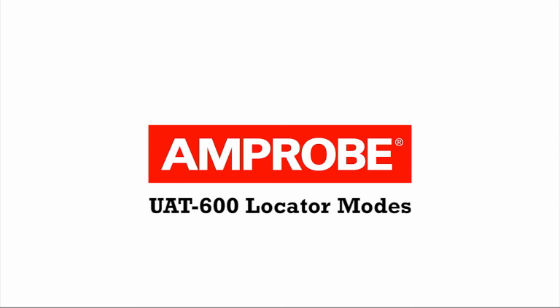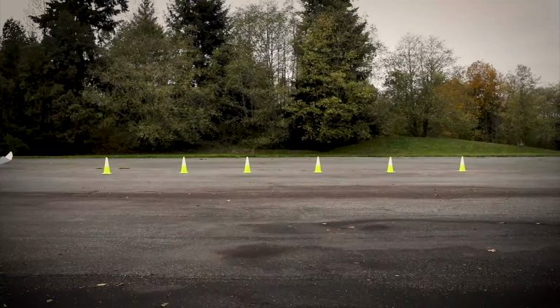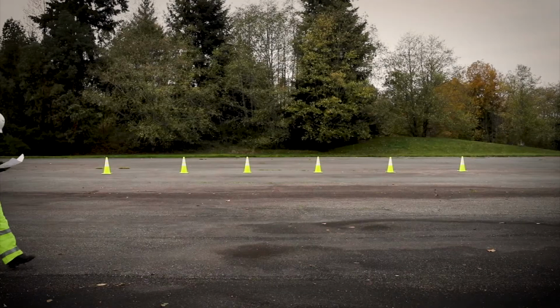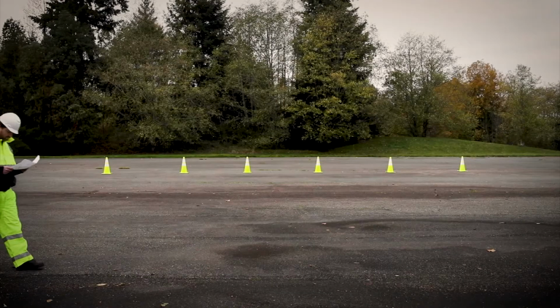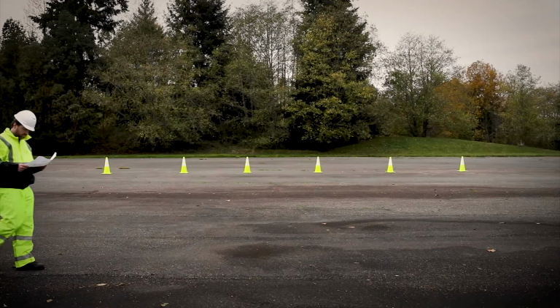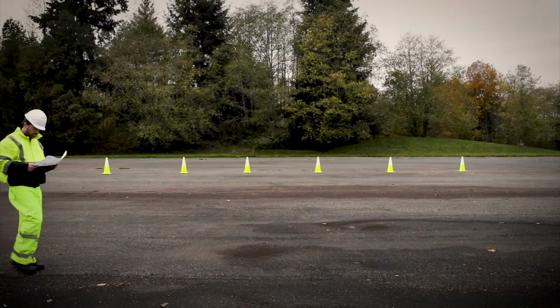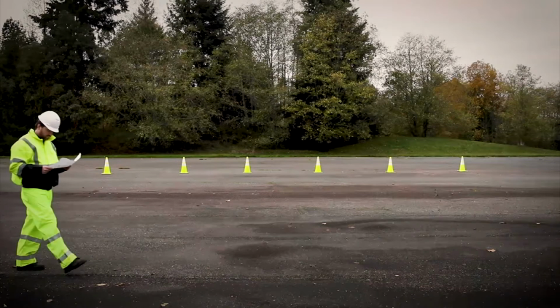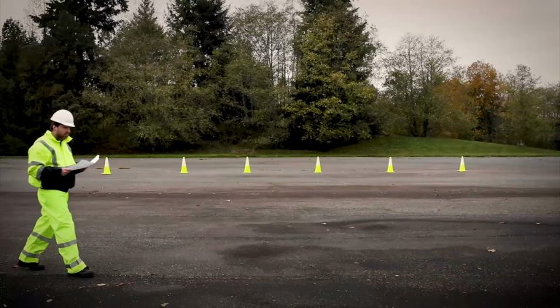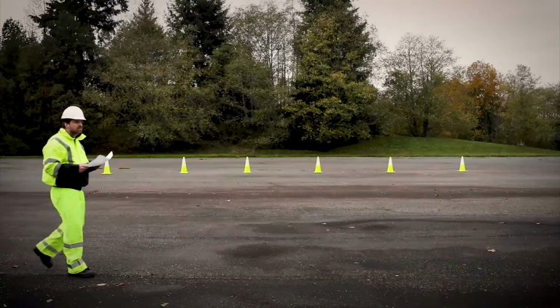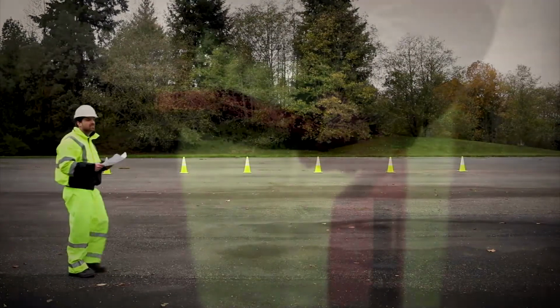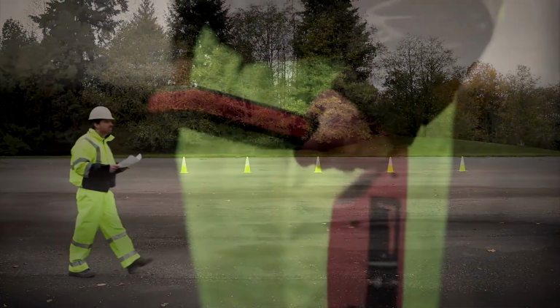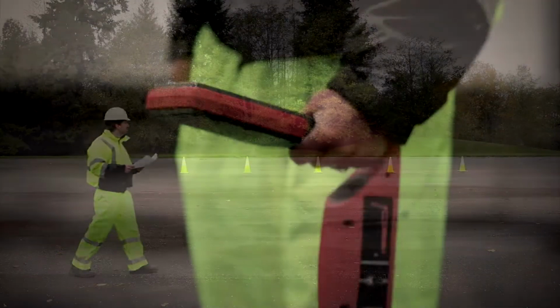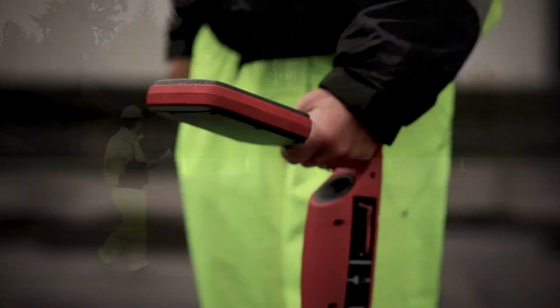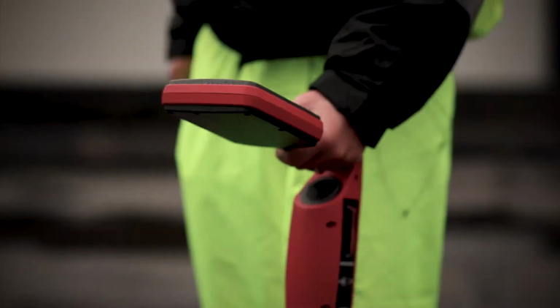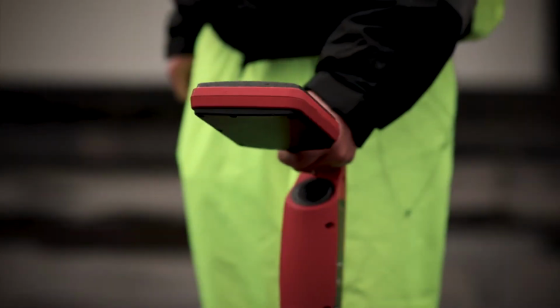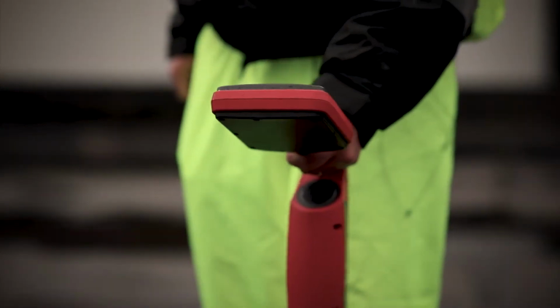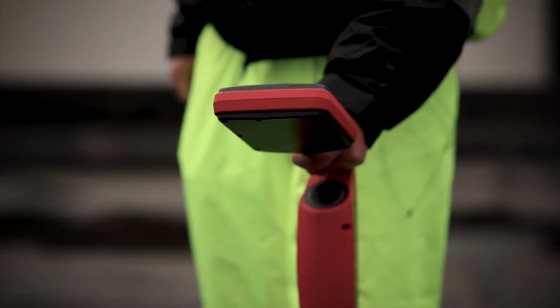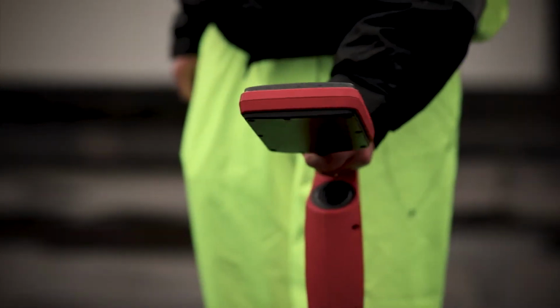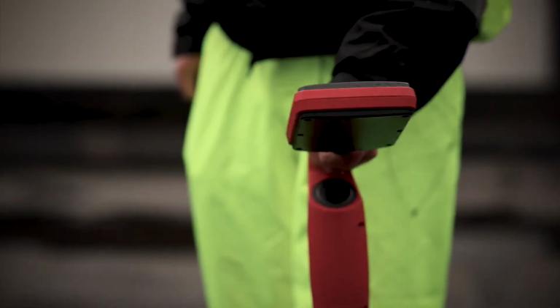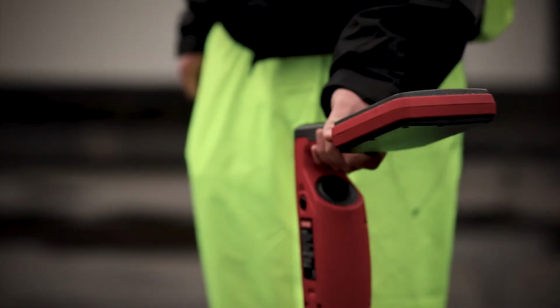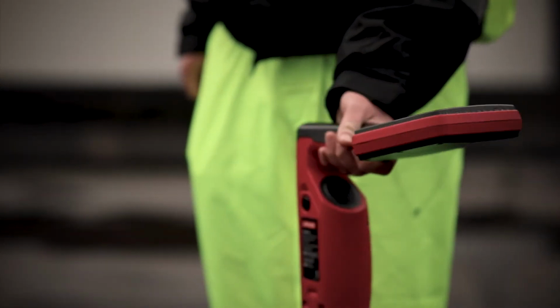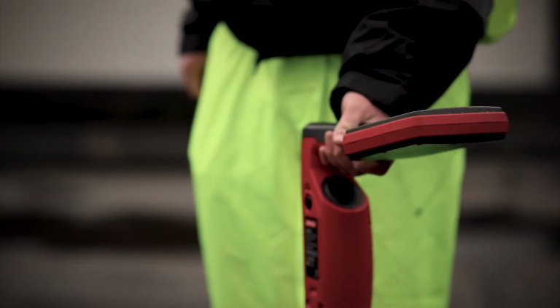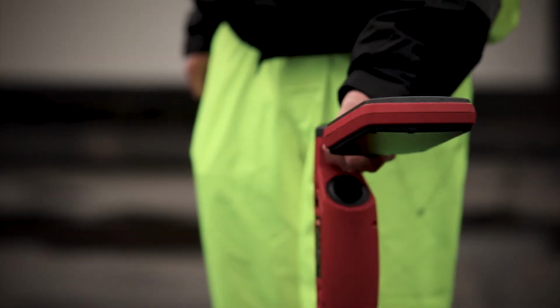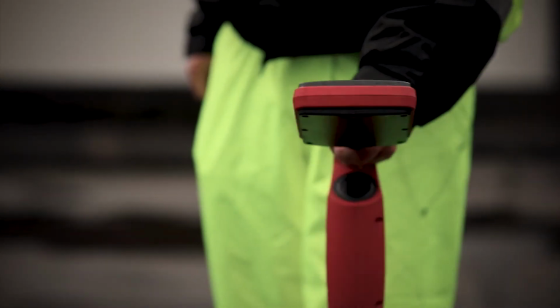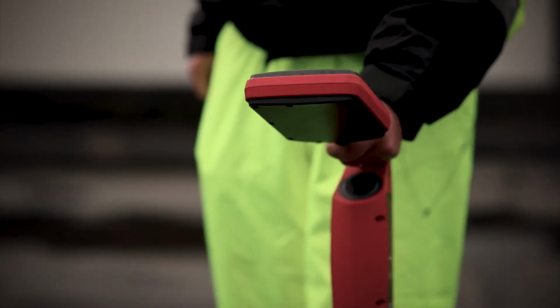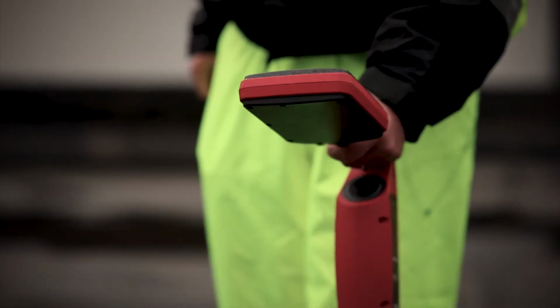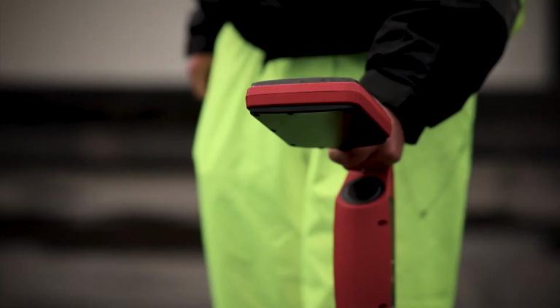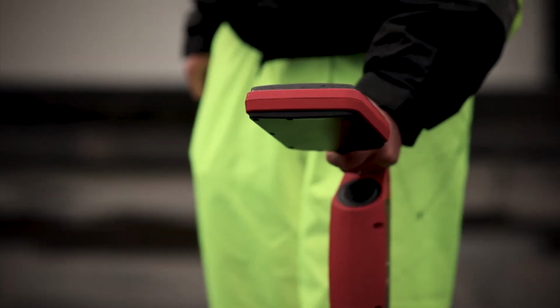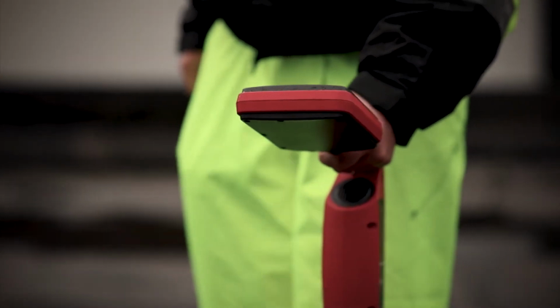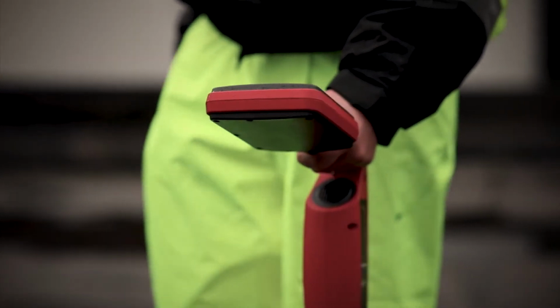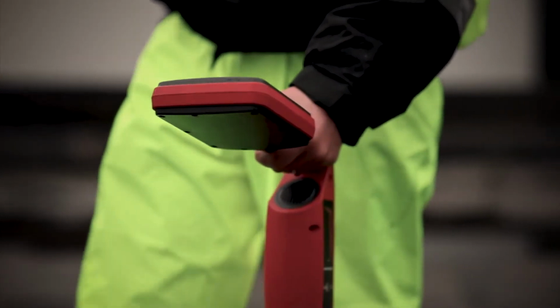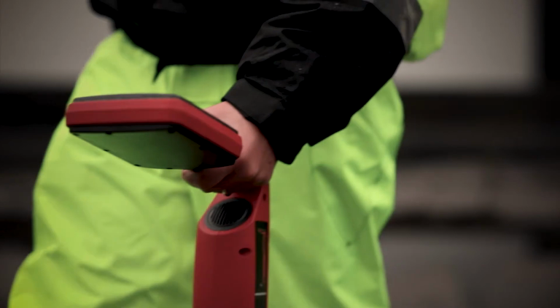Whatever your locating challenges may be, there are some basic techniques that we would like to share using your UAT underground utilities locator.